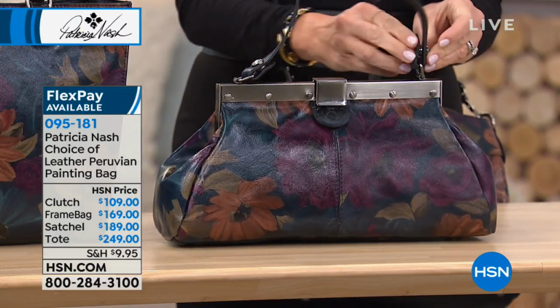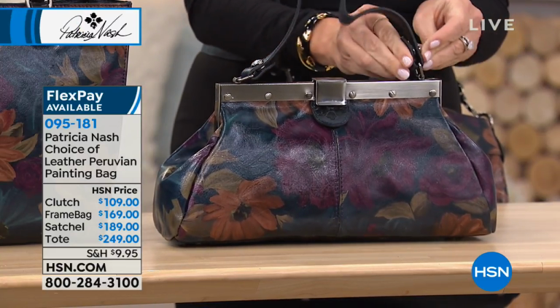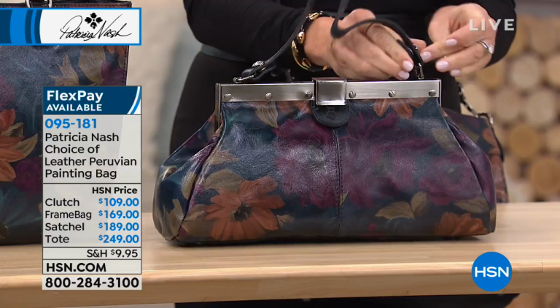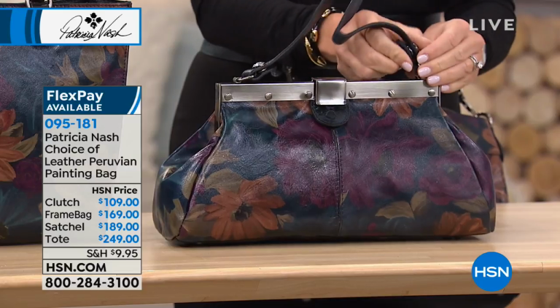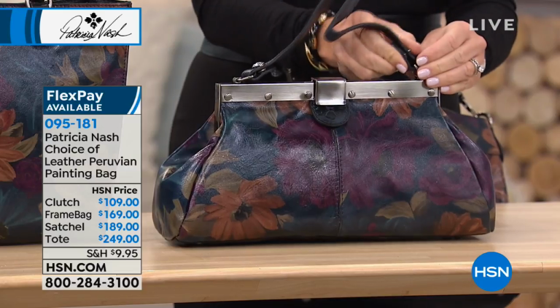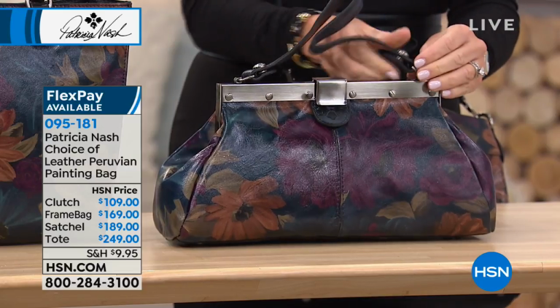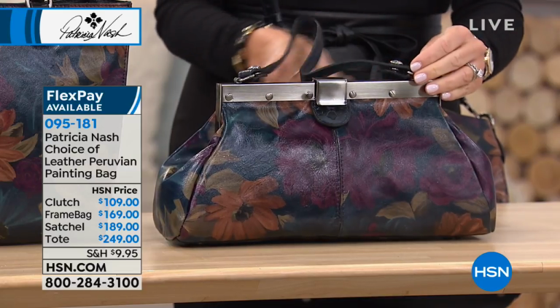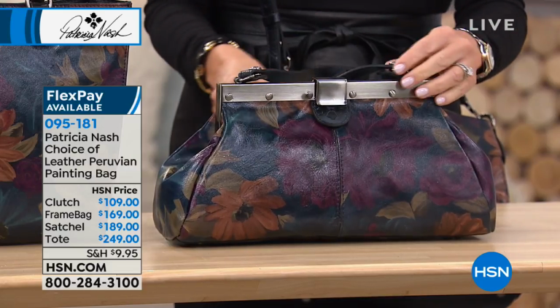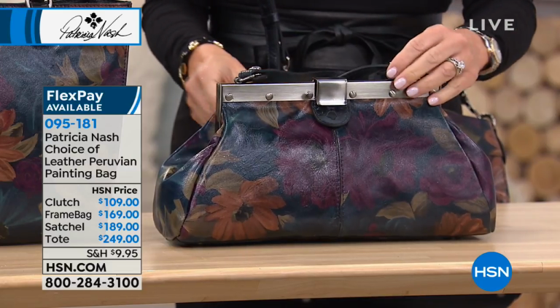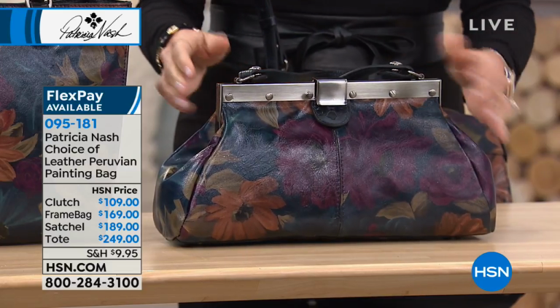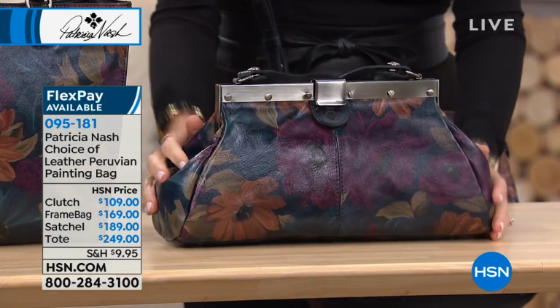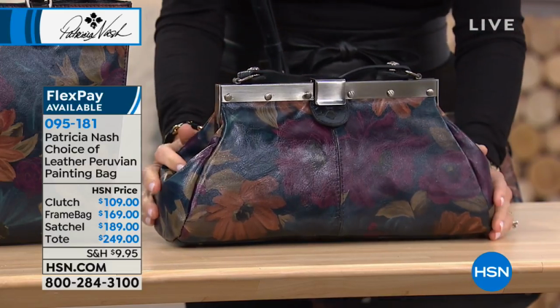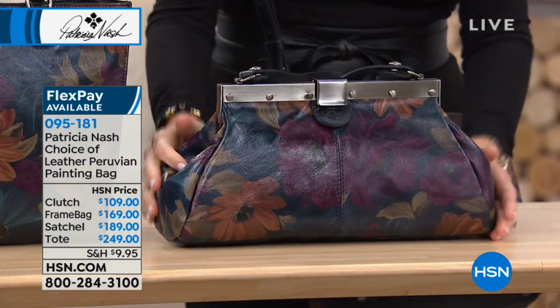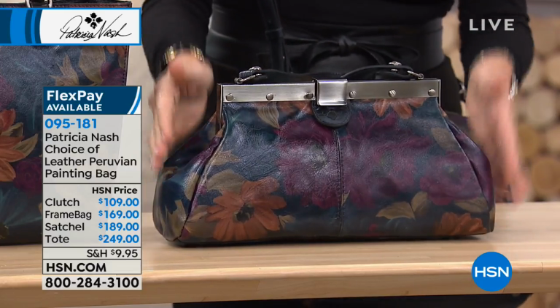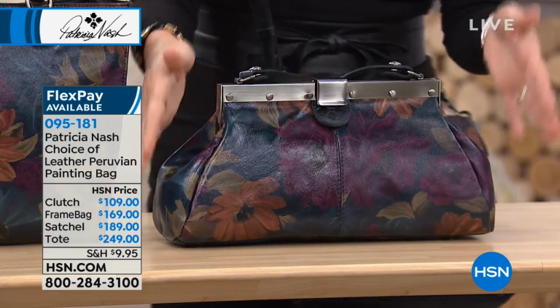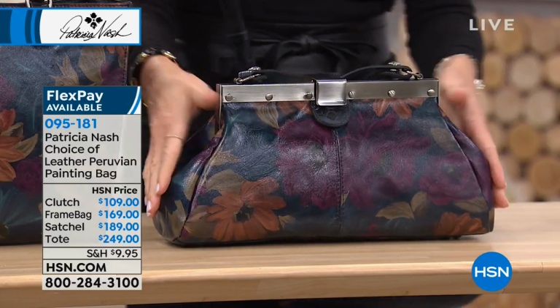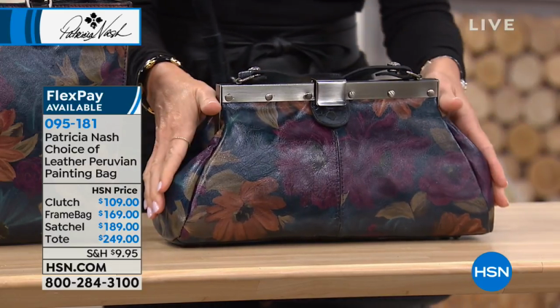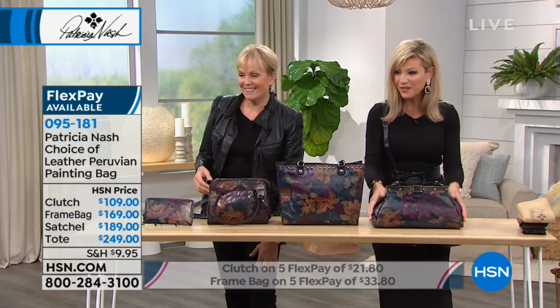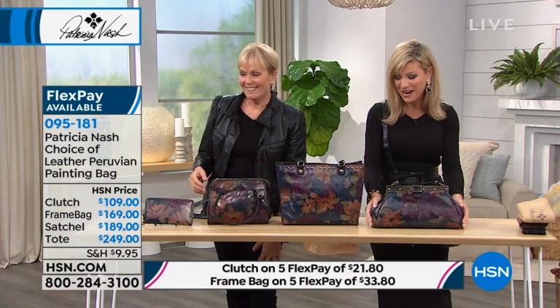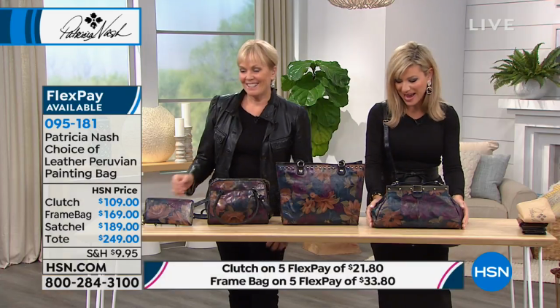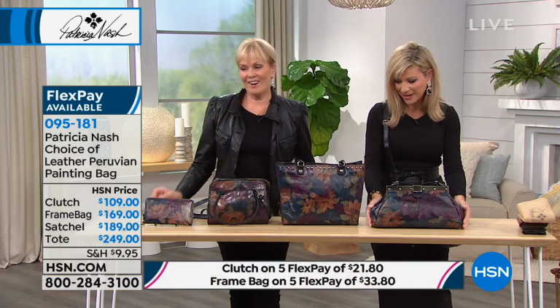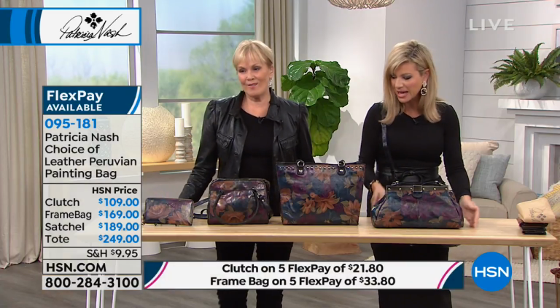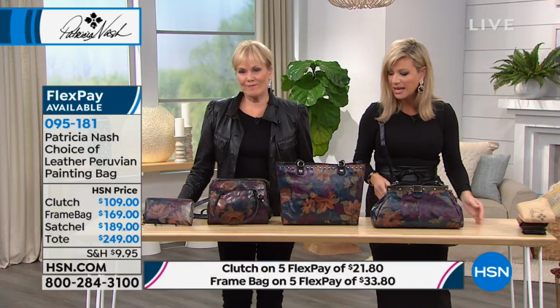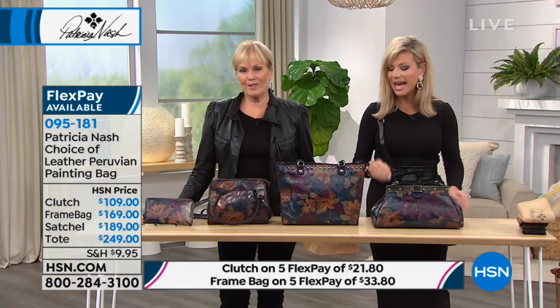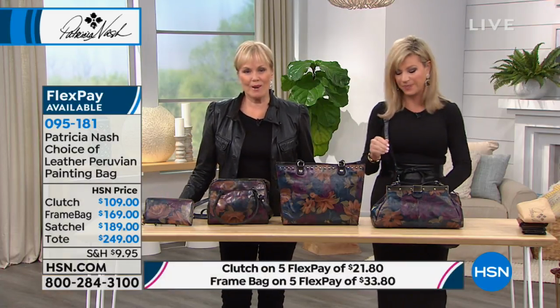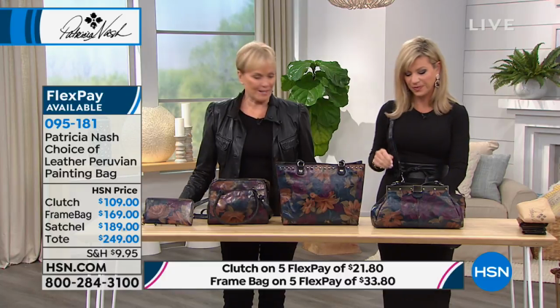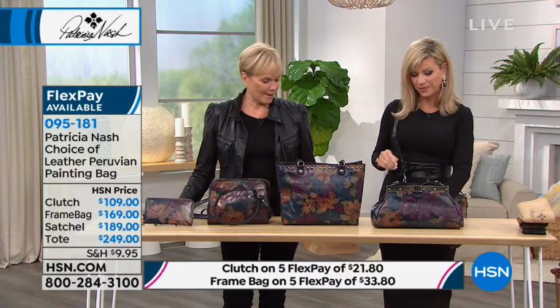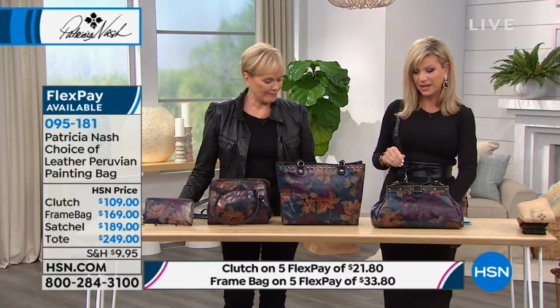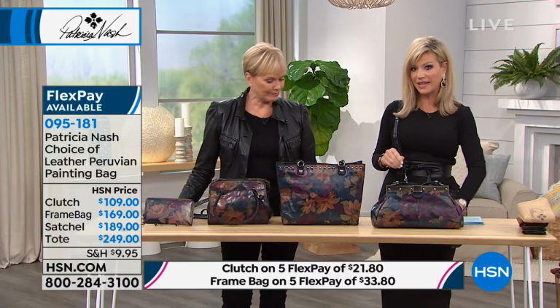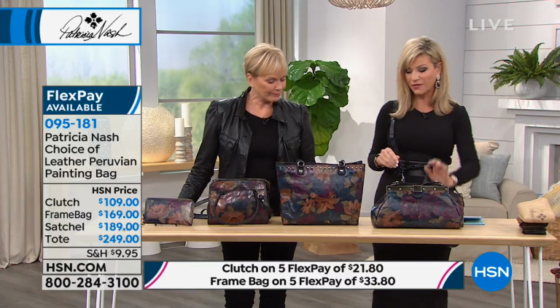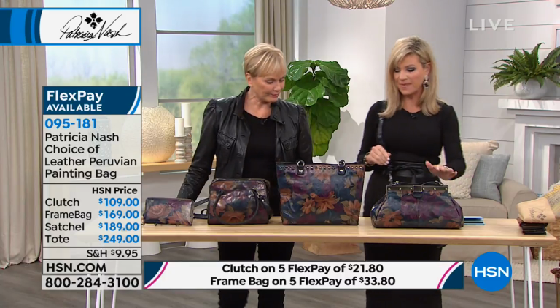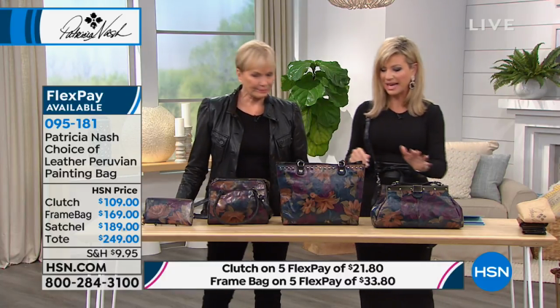There's only 18 left. So this is what we're calling the frame bag — don't miss that one.